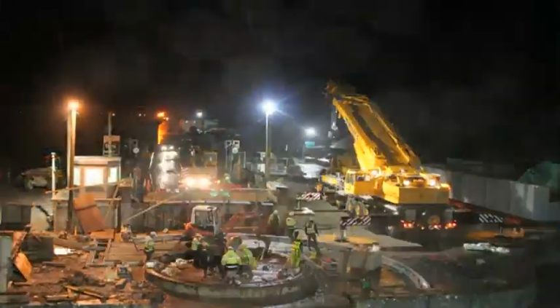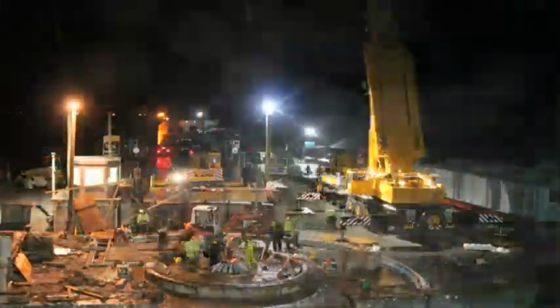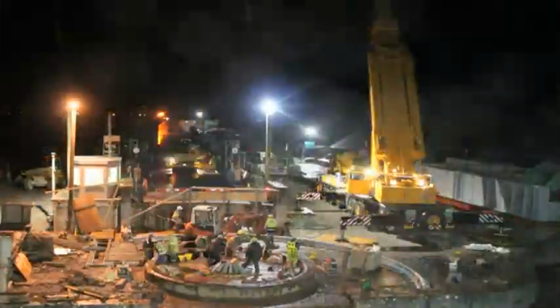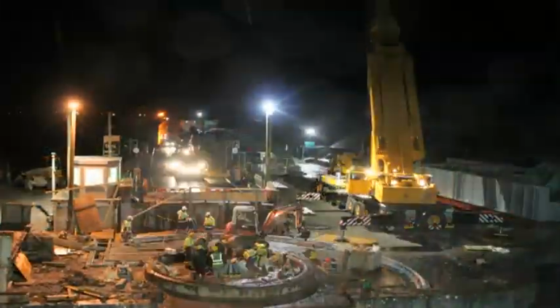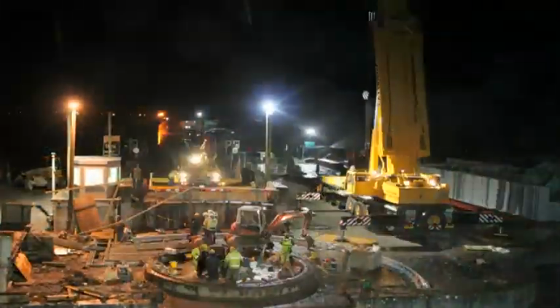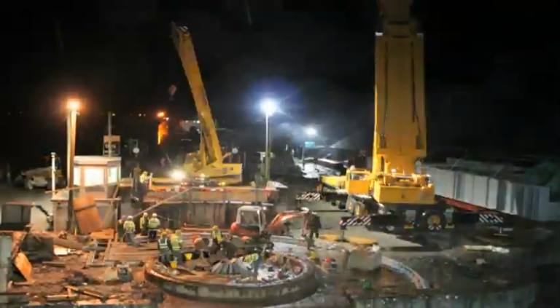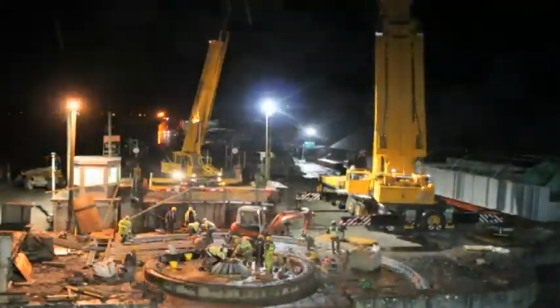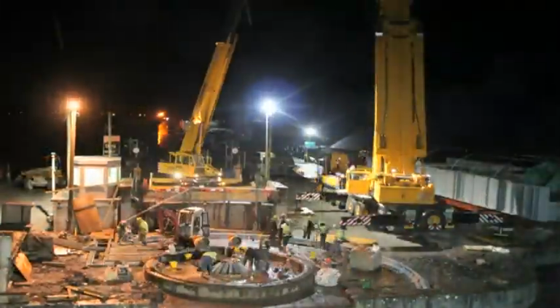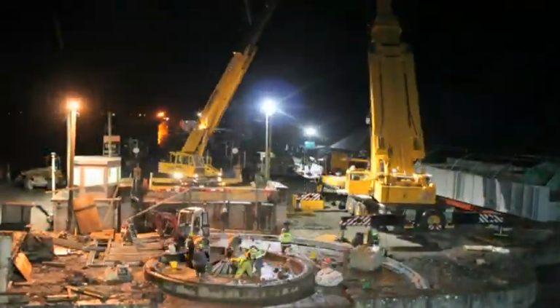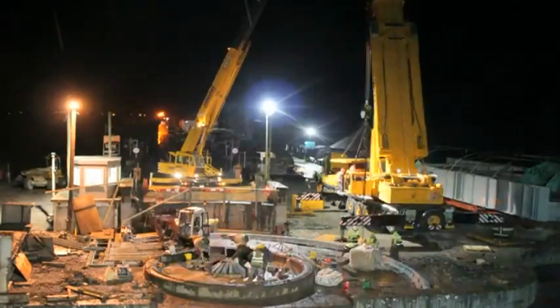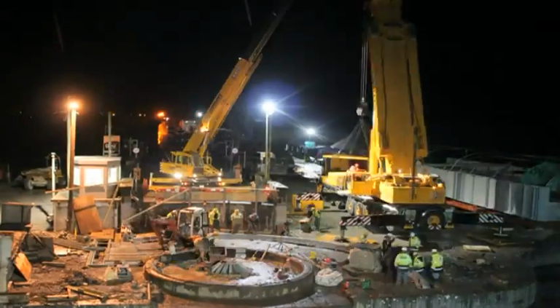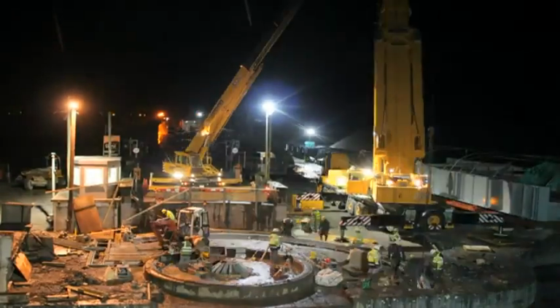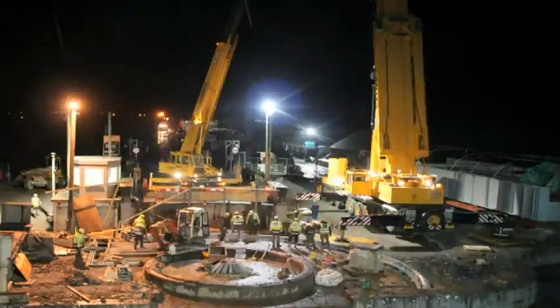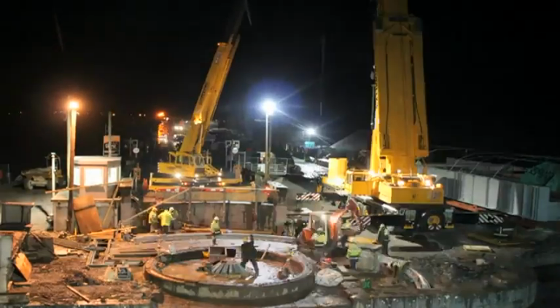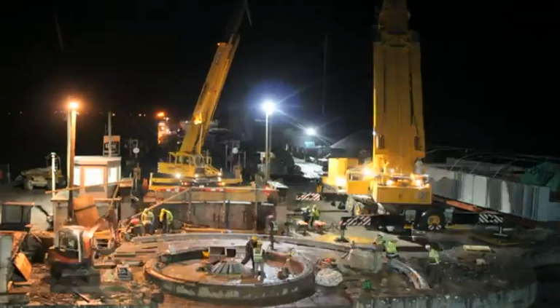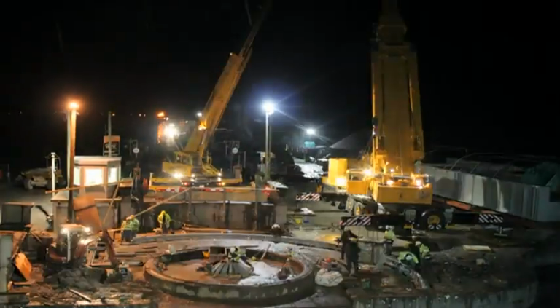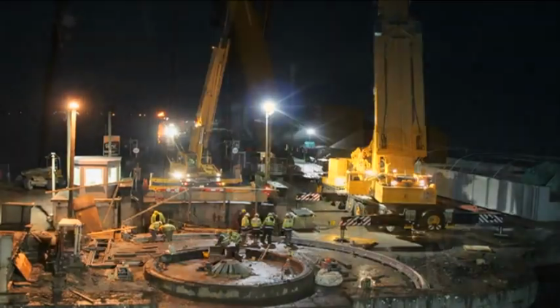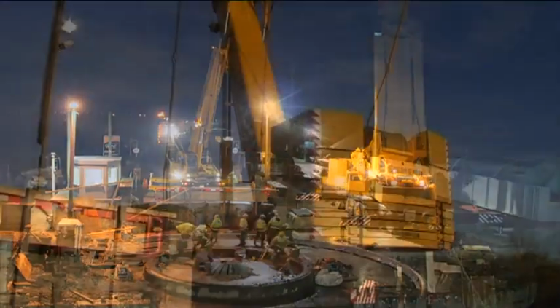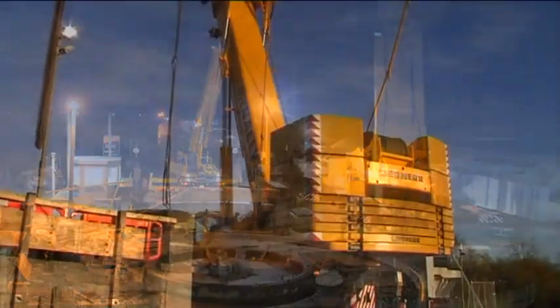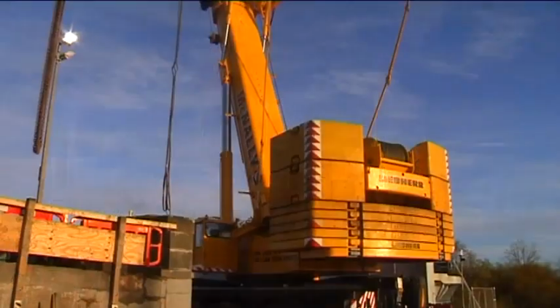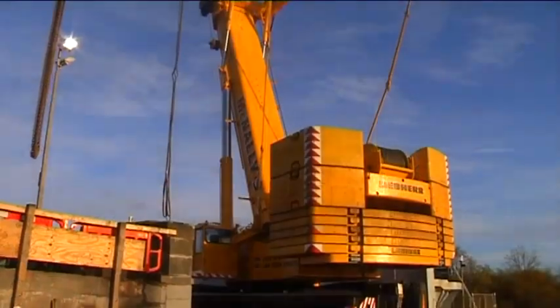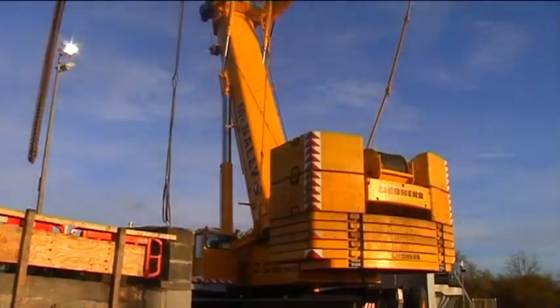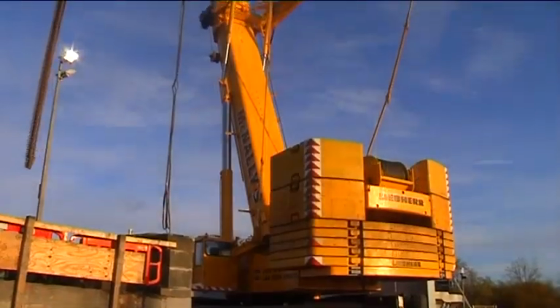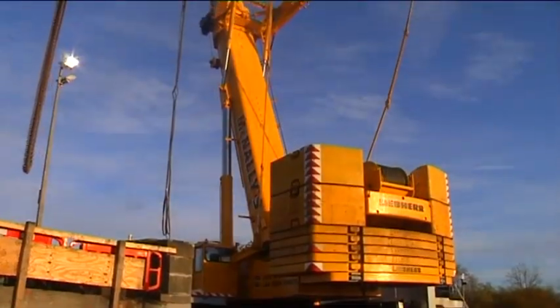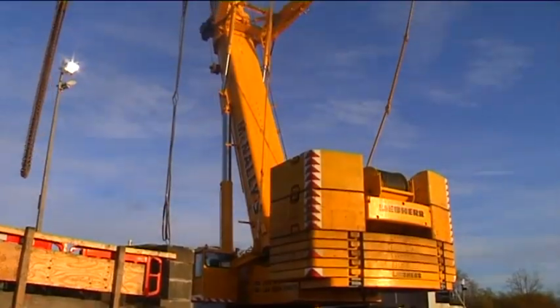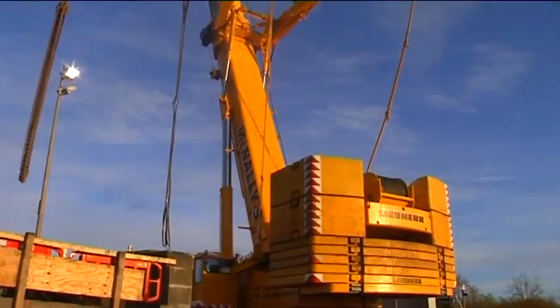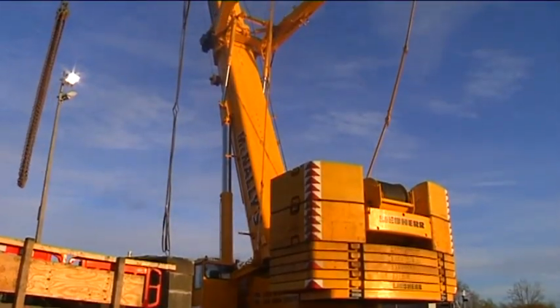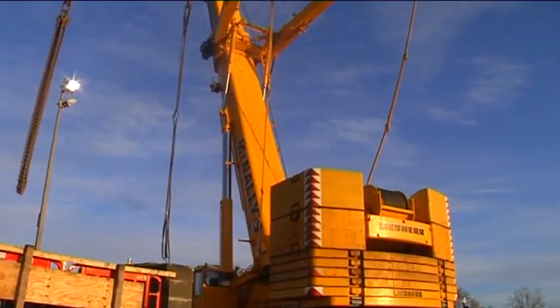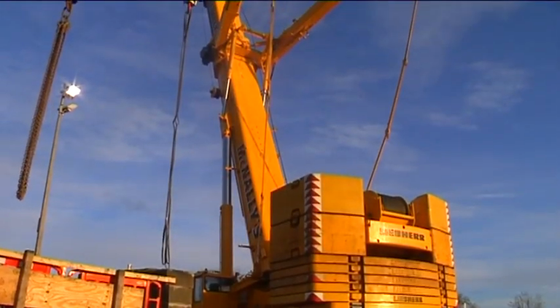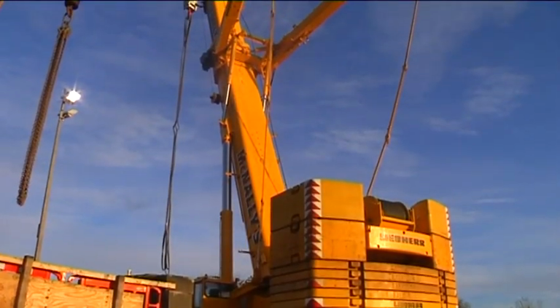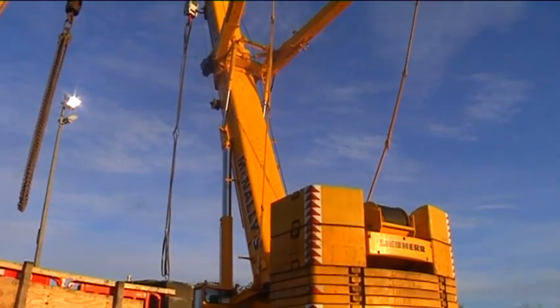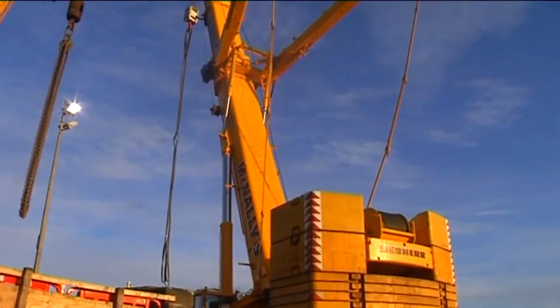Later that day, a 500 tonne mobile crane arrived on site and was set up ready for lifting the next day.